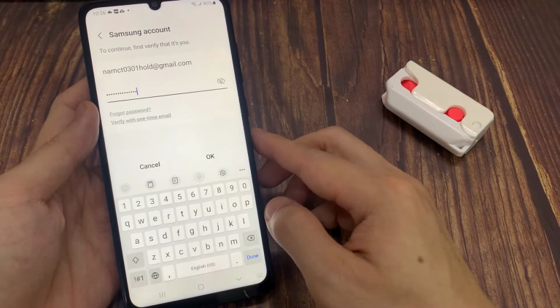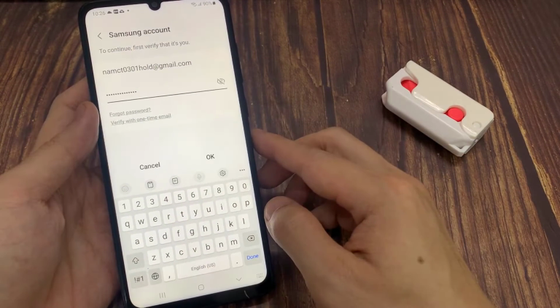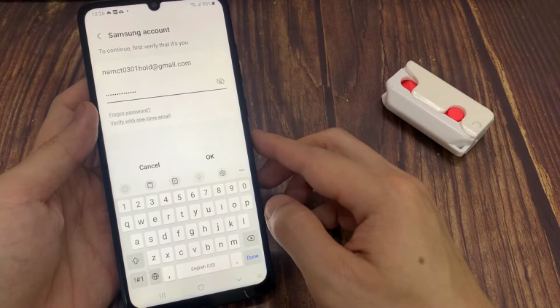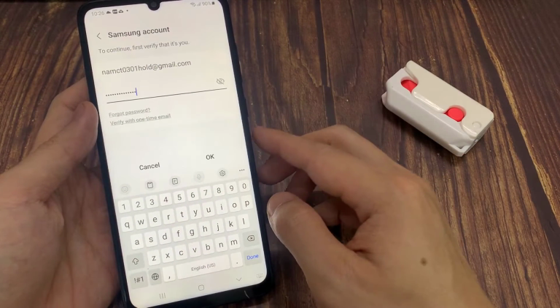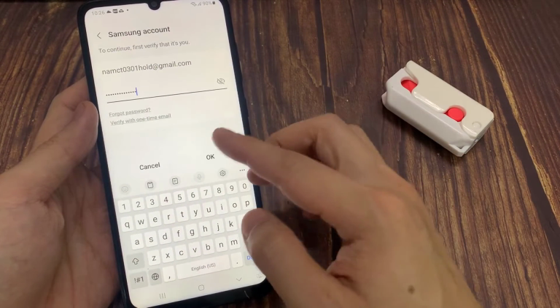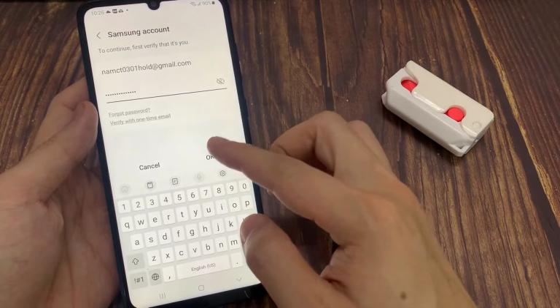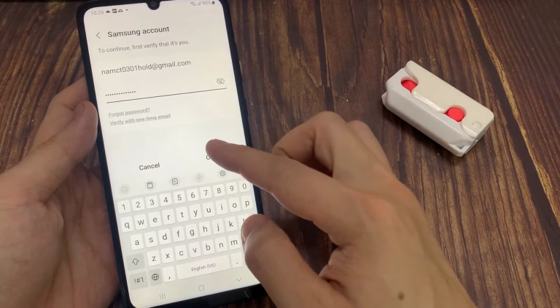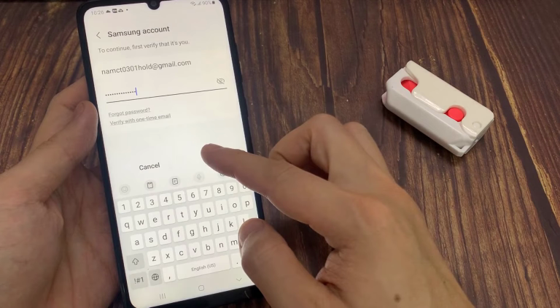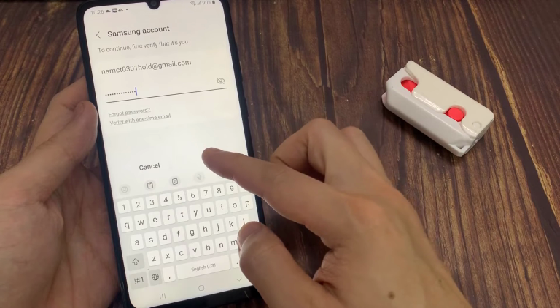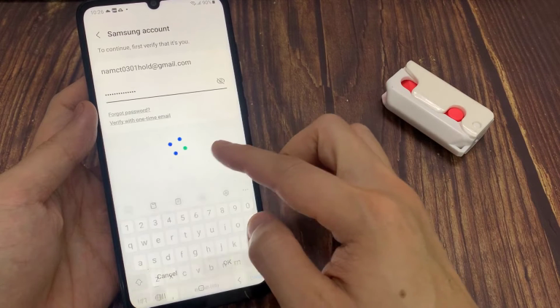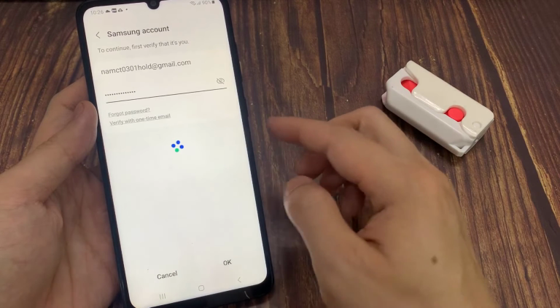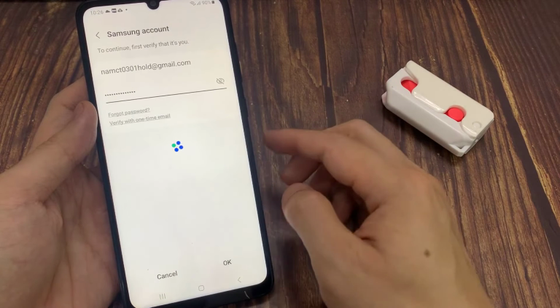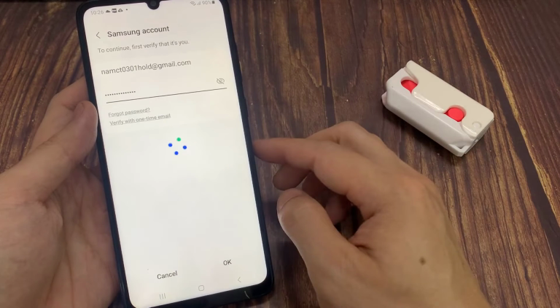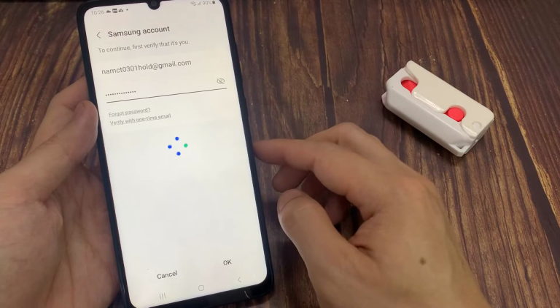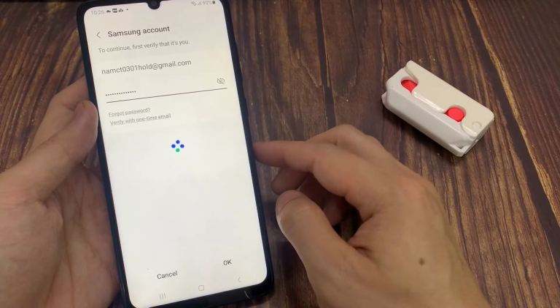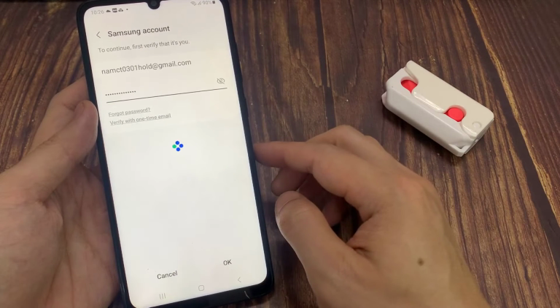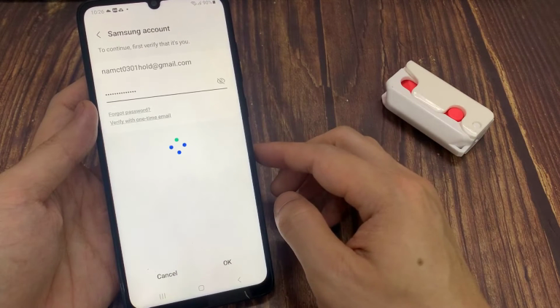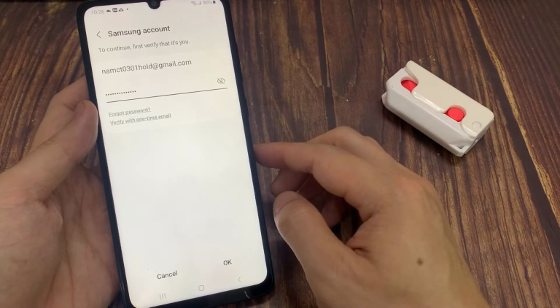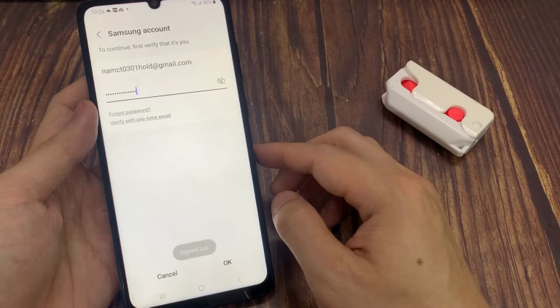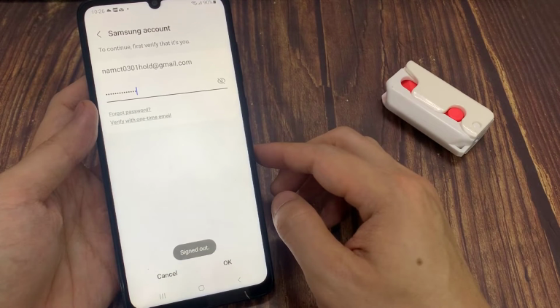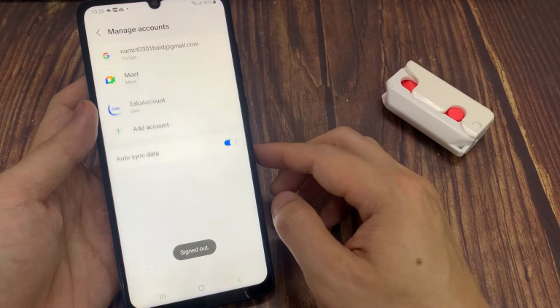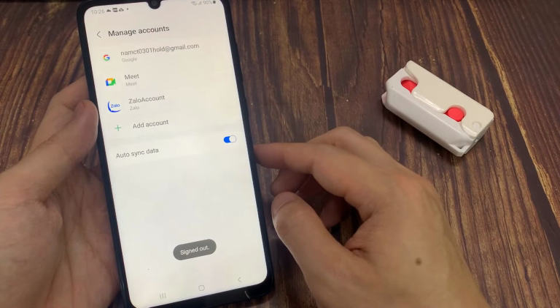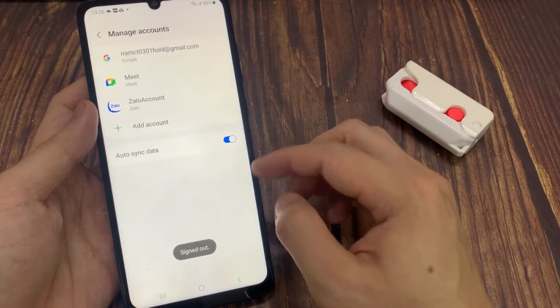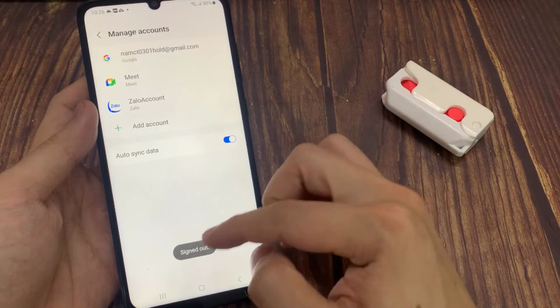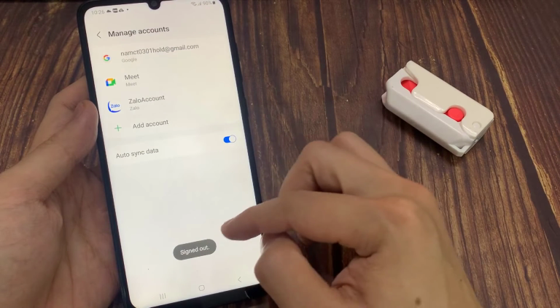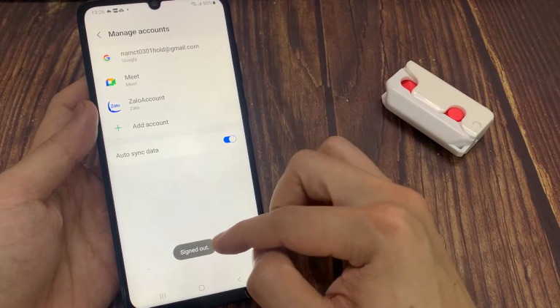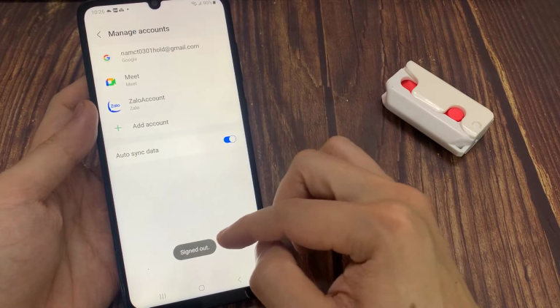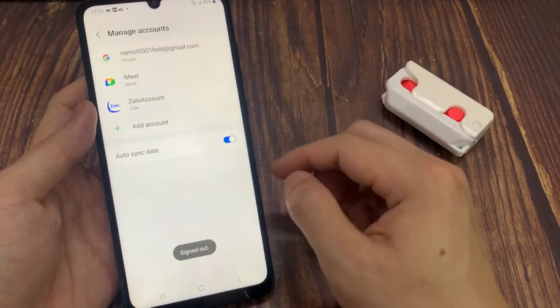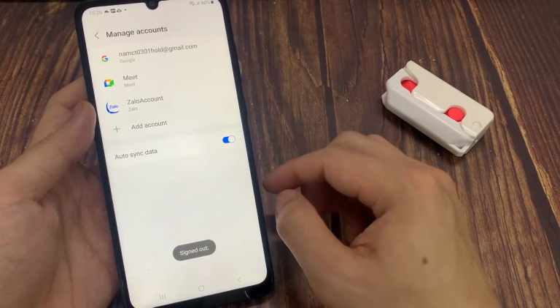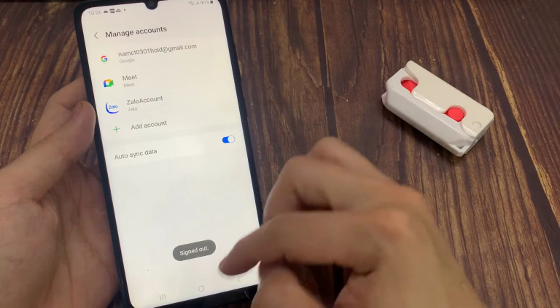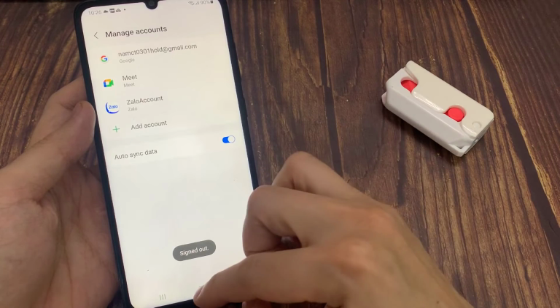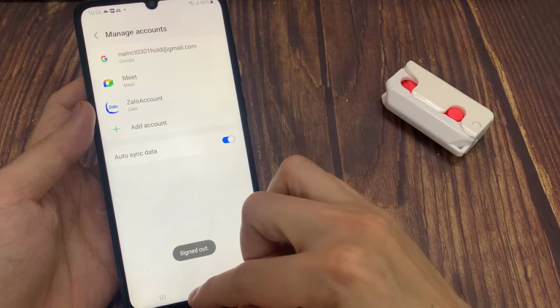That's it, Samsung account removed. So these are the steps to remove or sign out of your Samsung account. Thank you for watching this video.